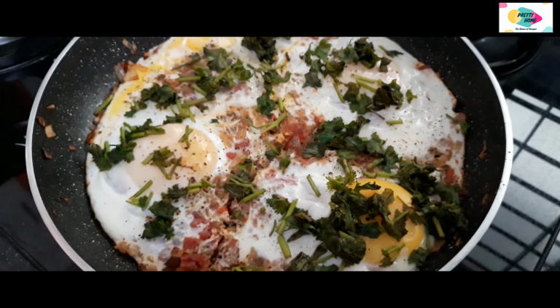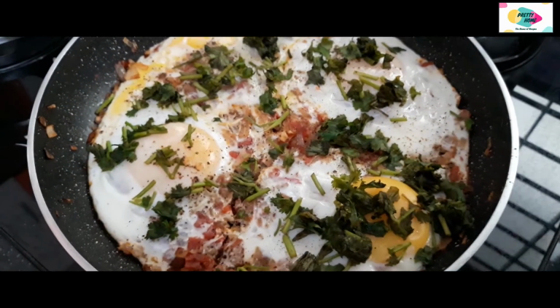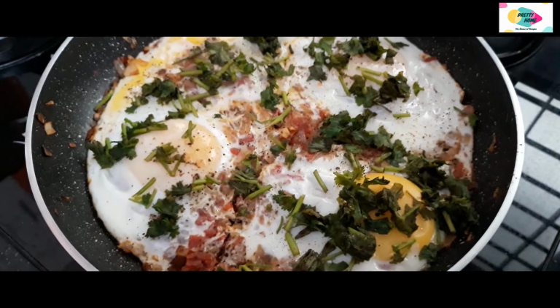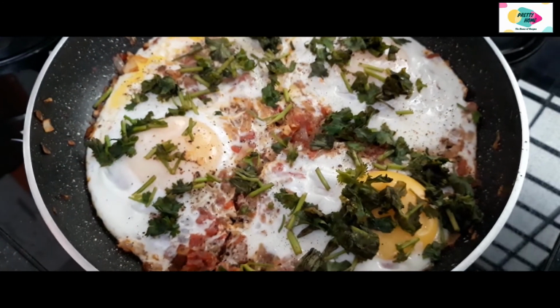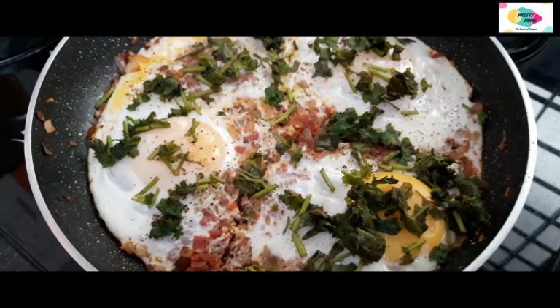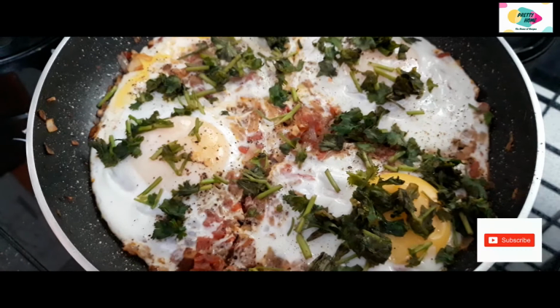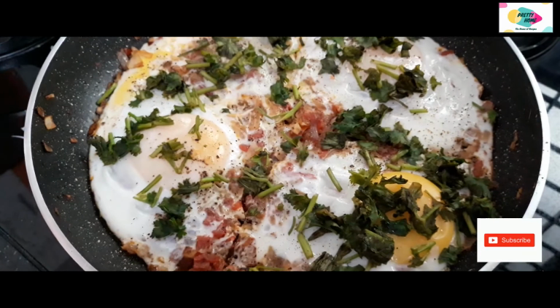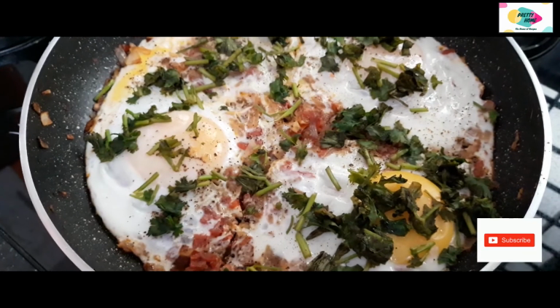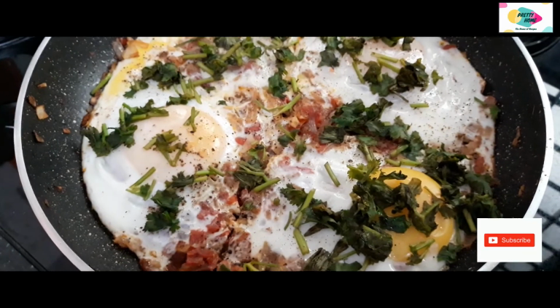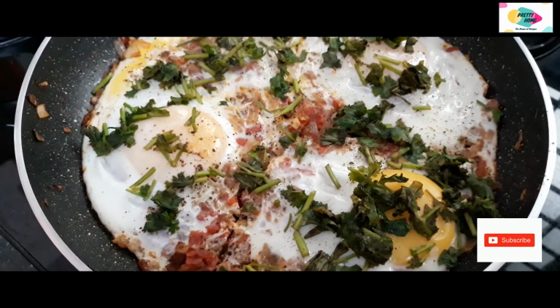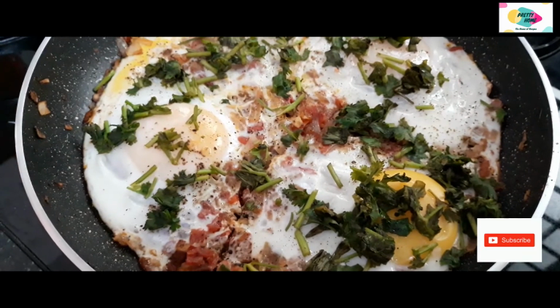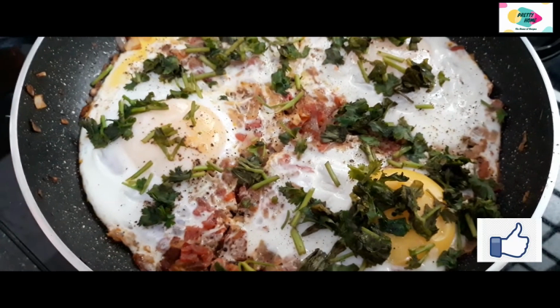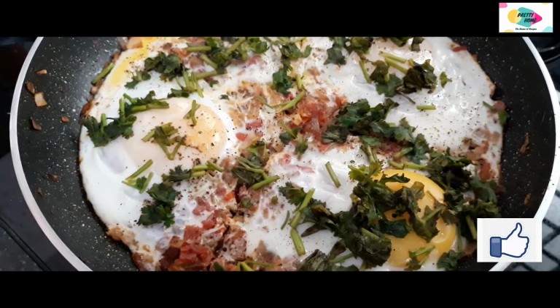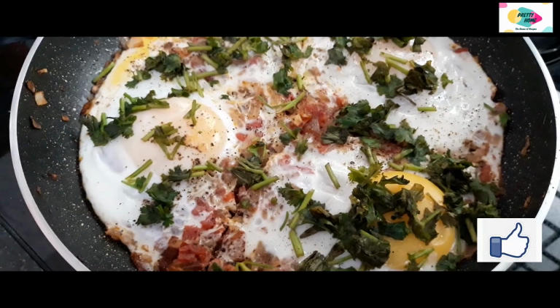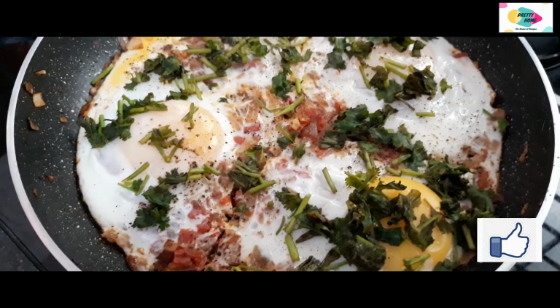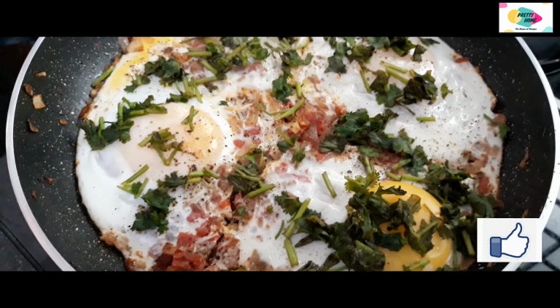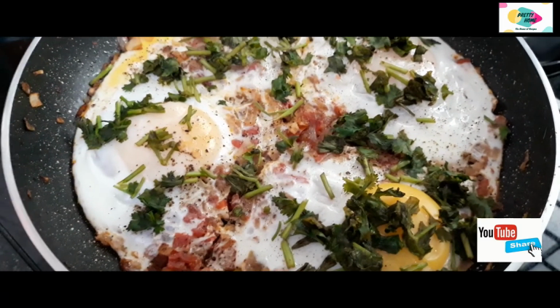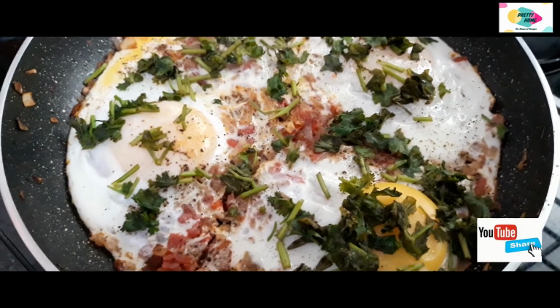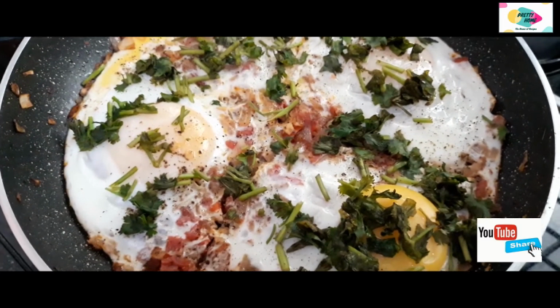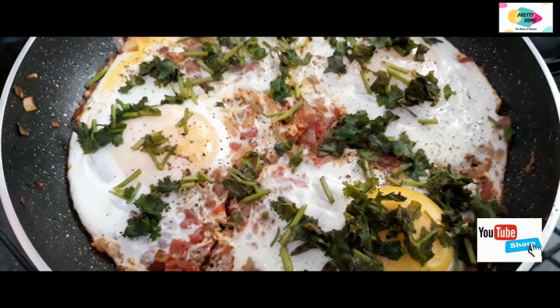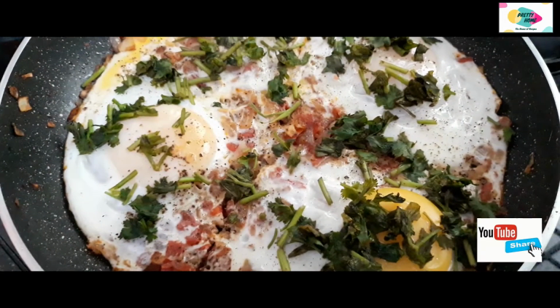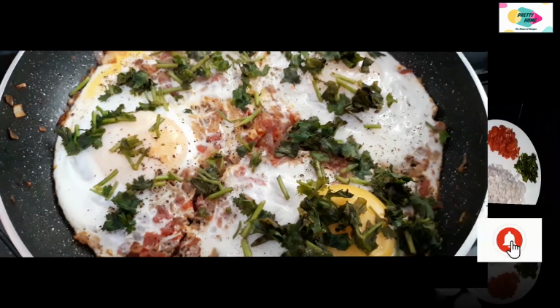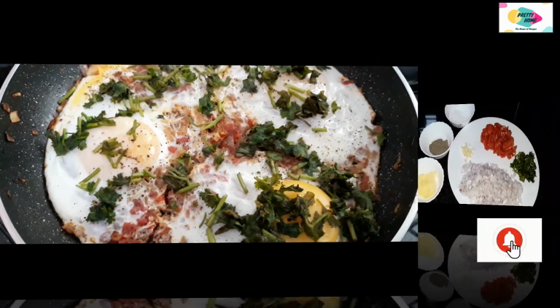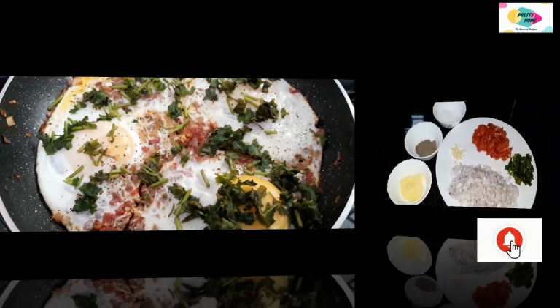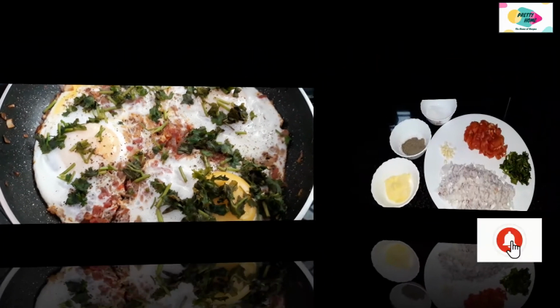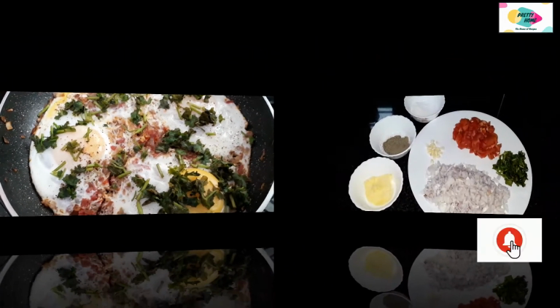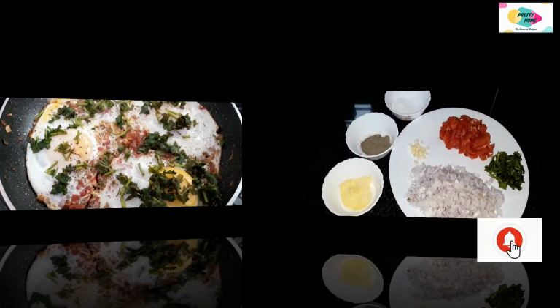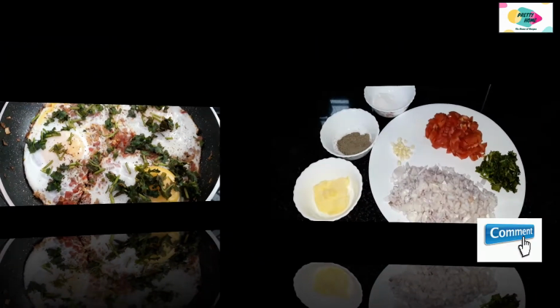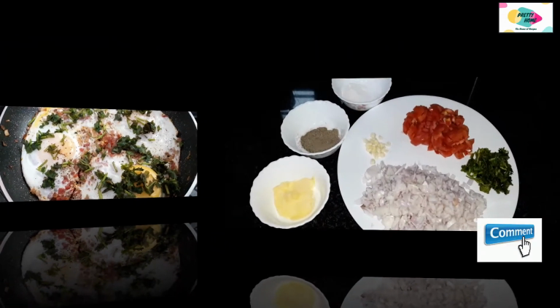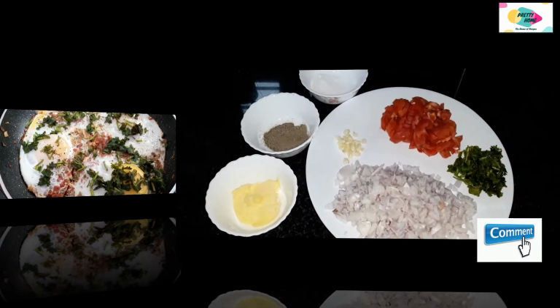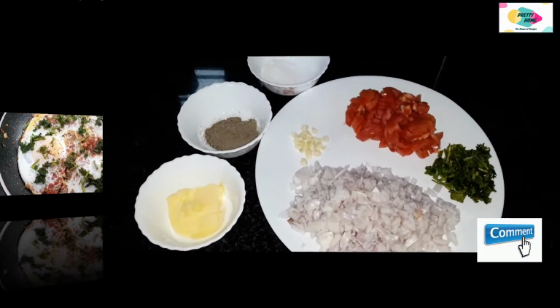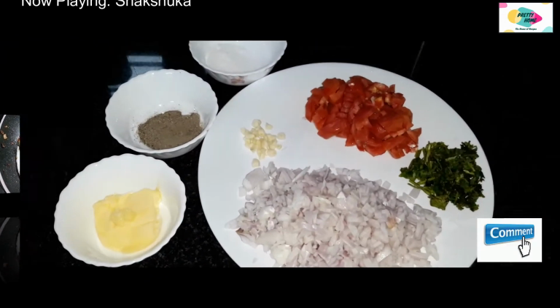How are we going to make shakshuka? Shakshuka is ready.